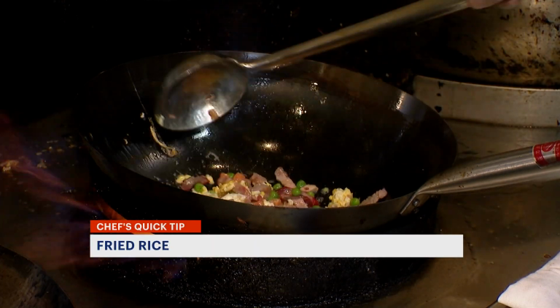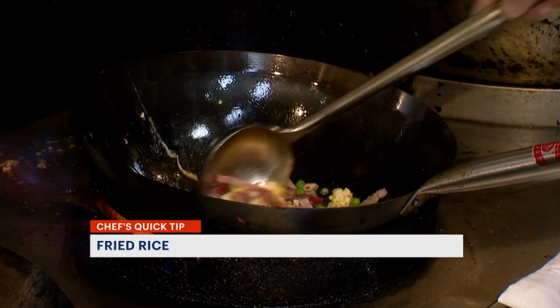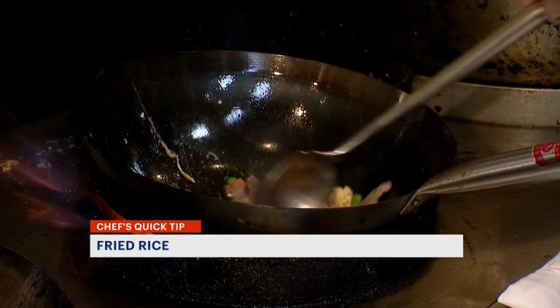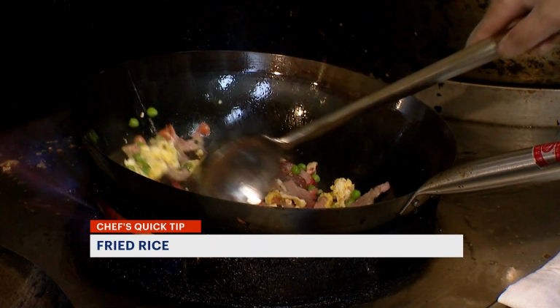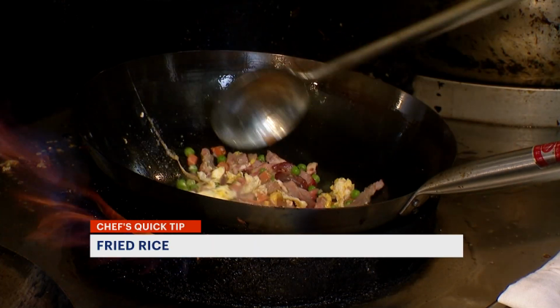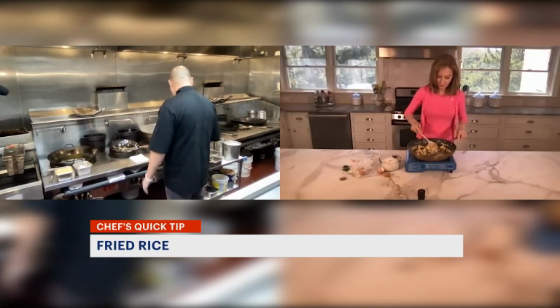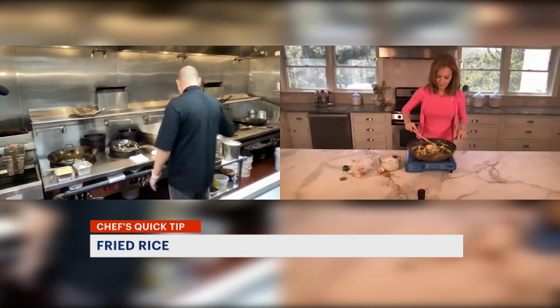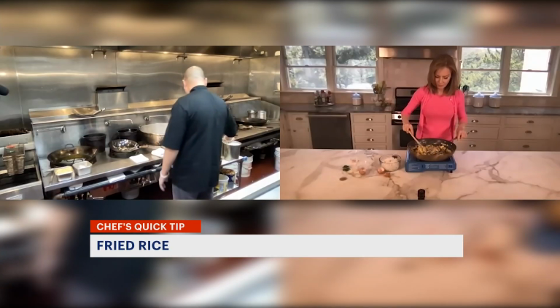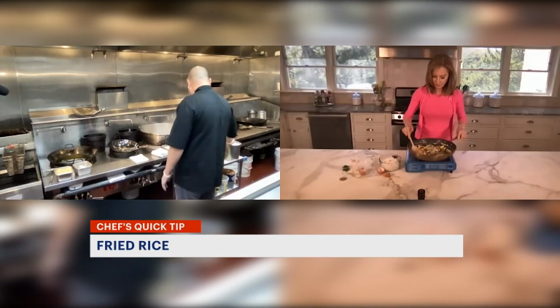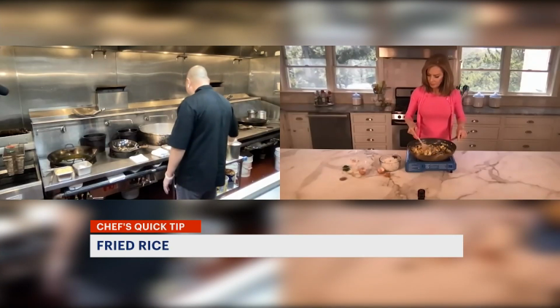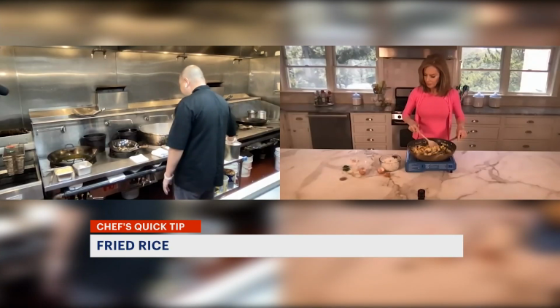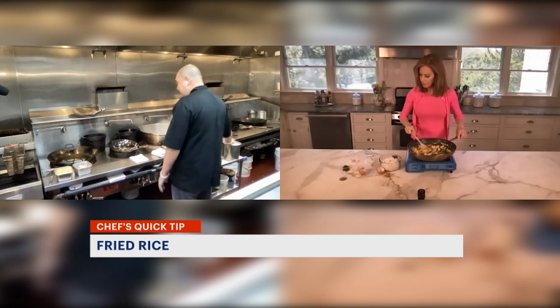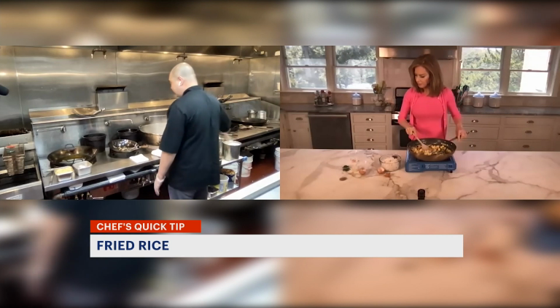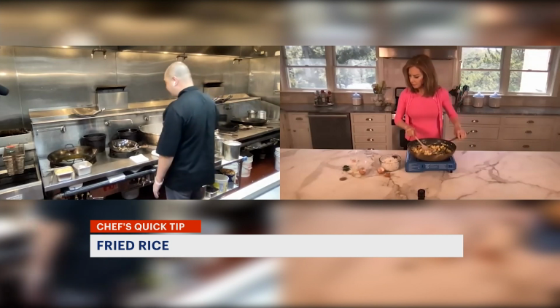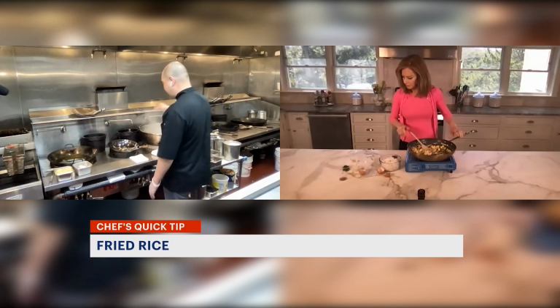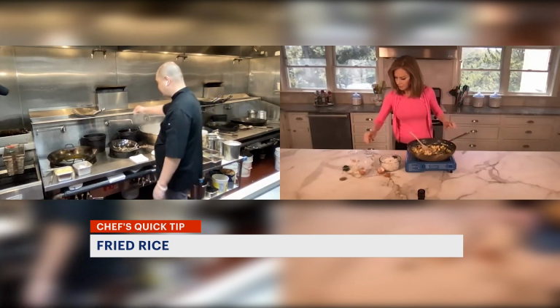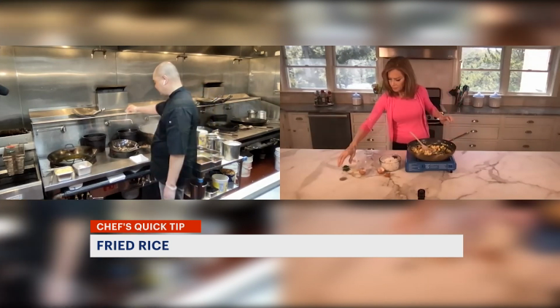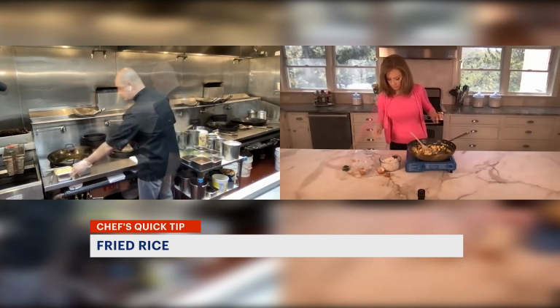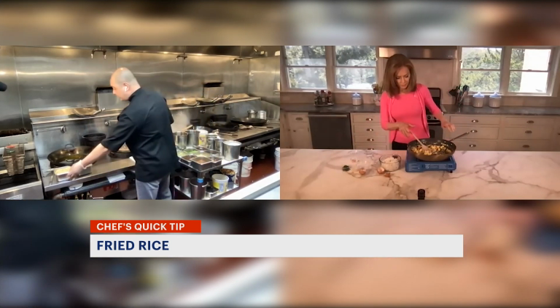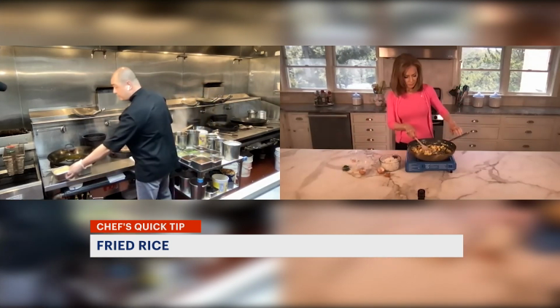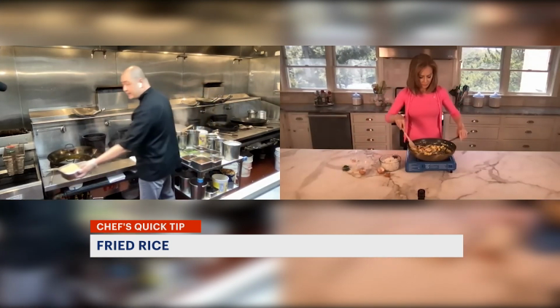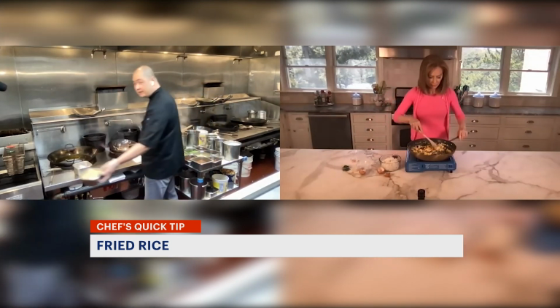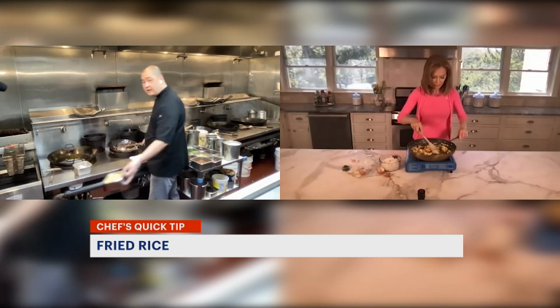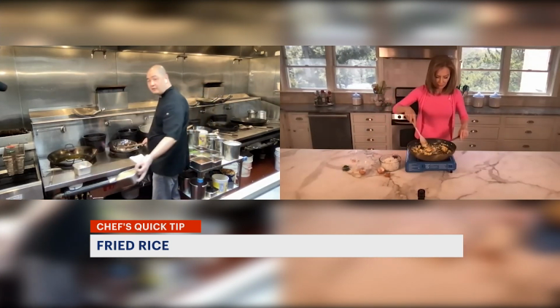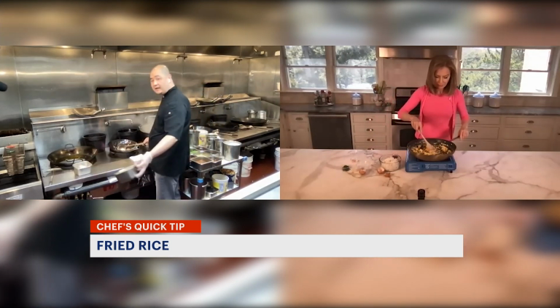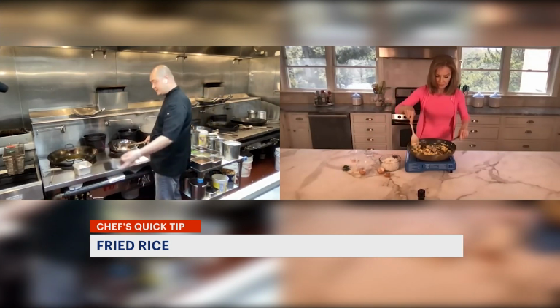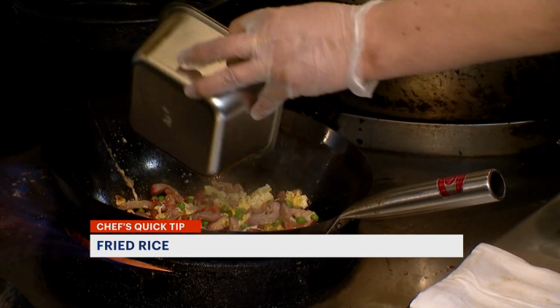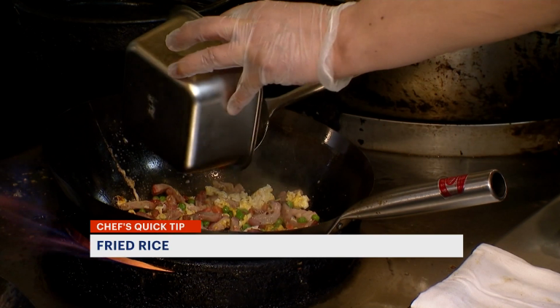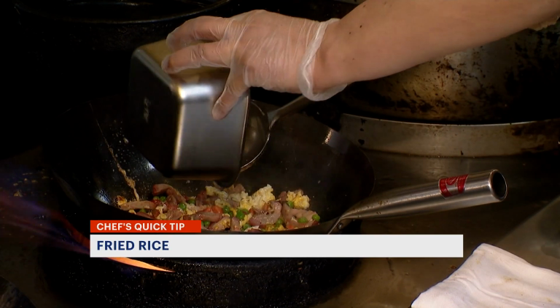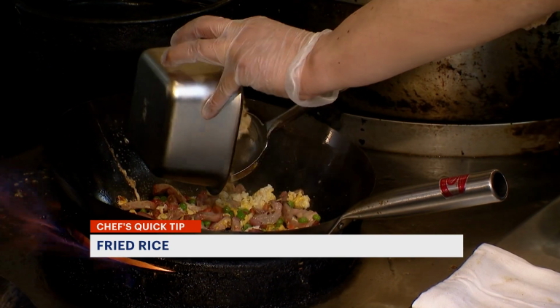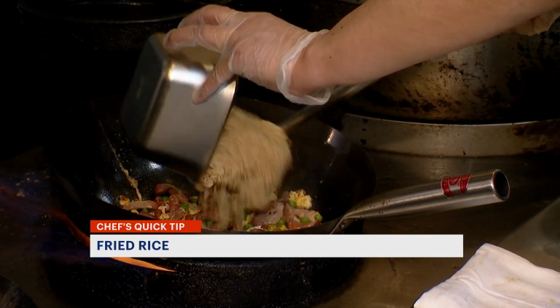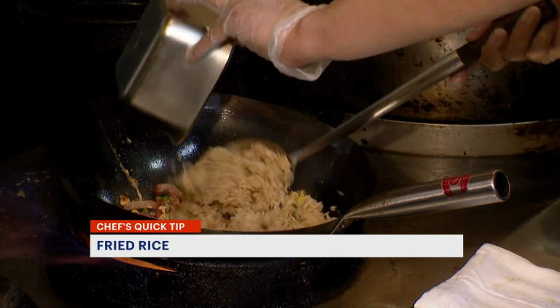Yeah, you can add some soy and pepper seasoning. Then you add the fried rice — the rice.